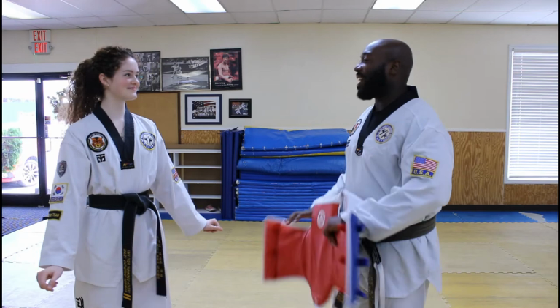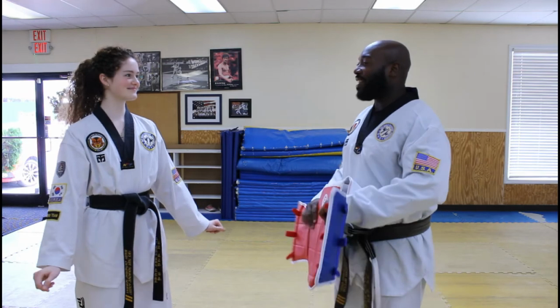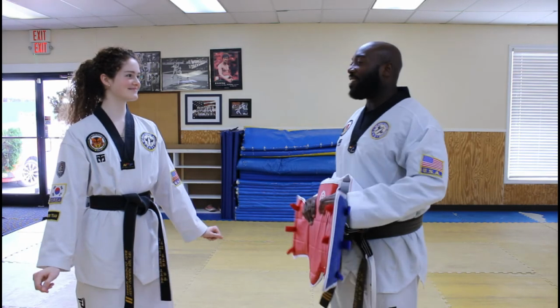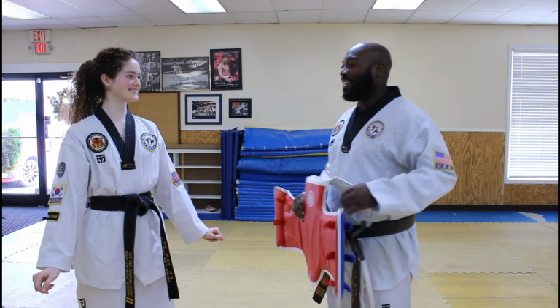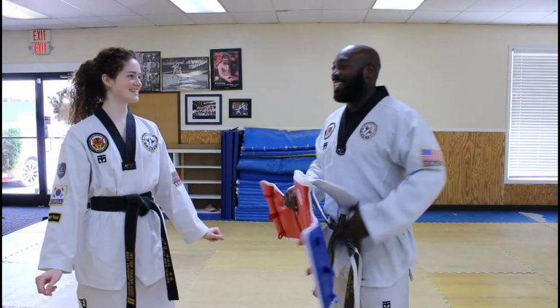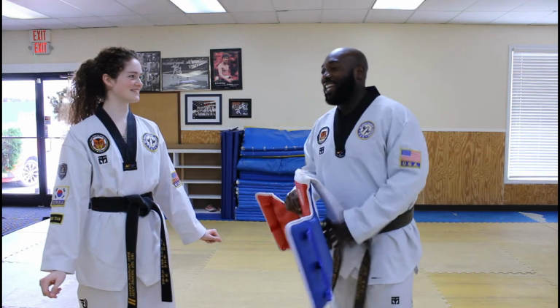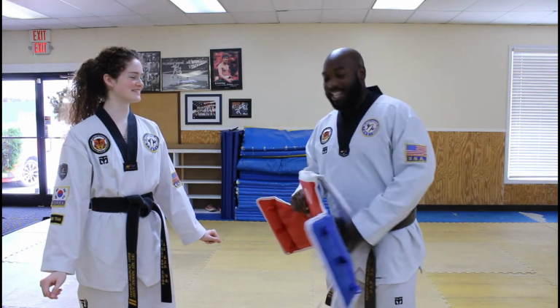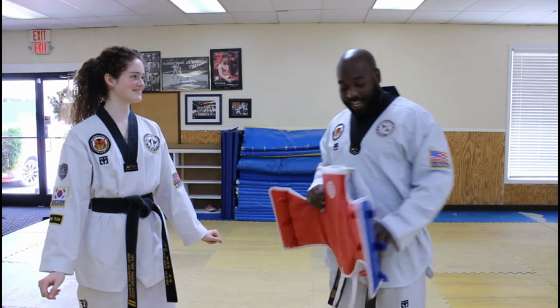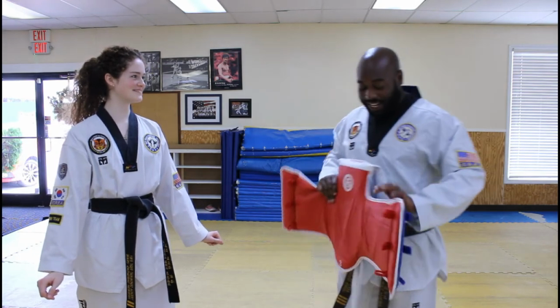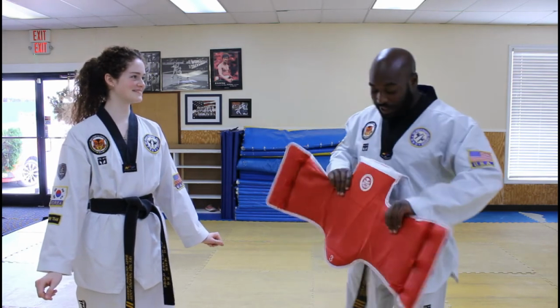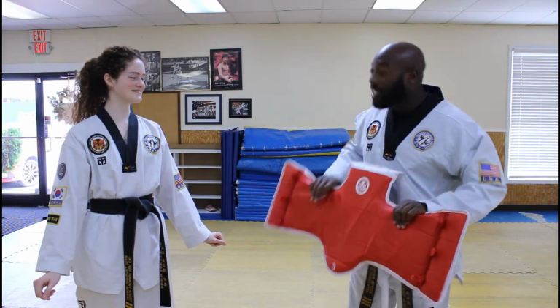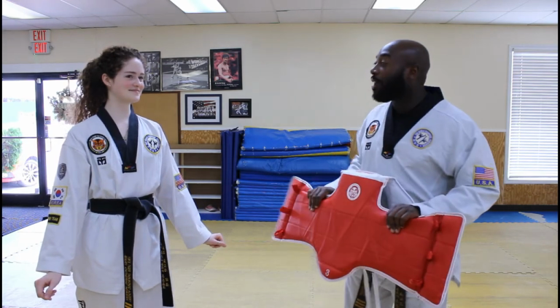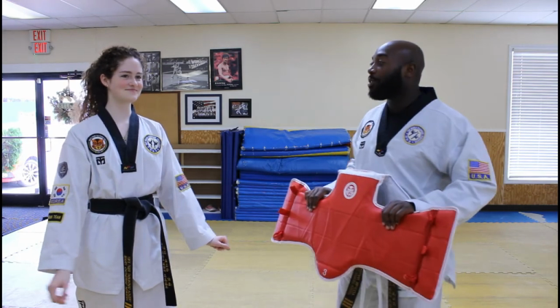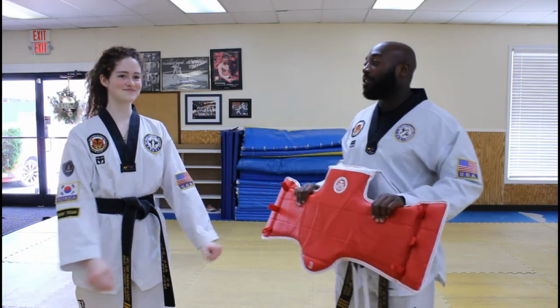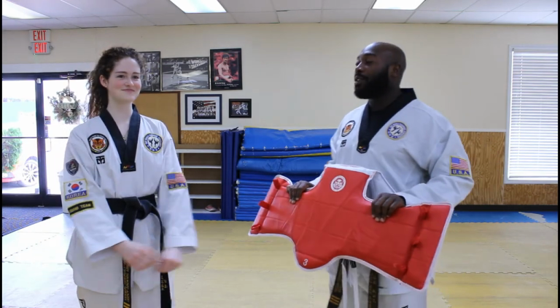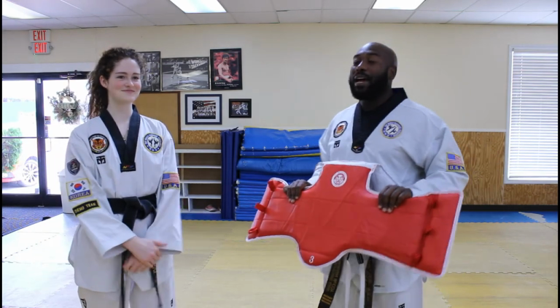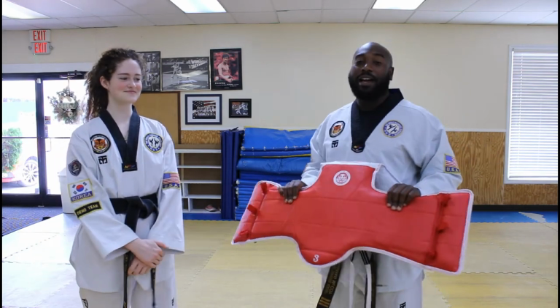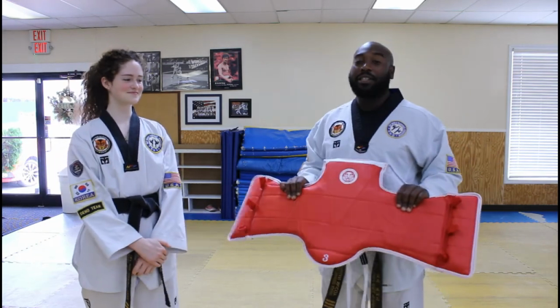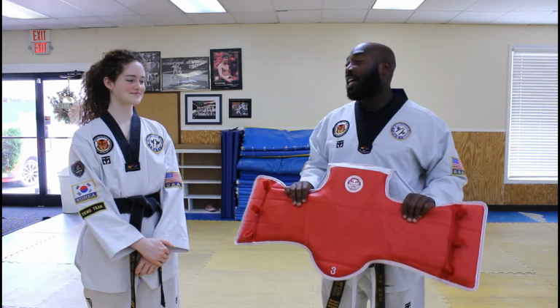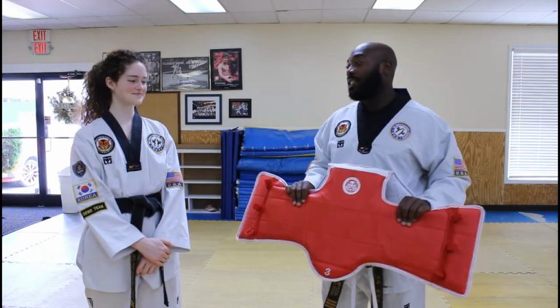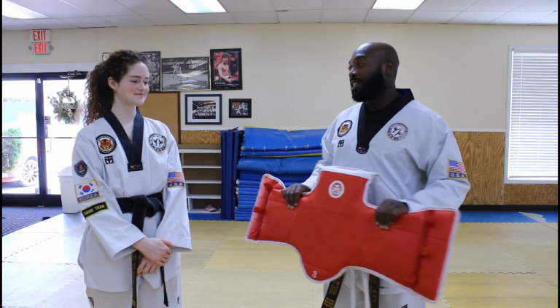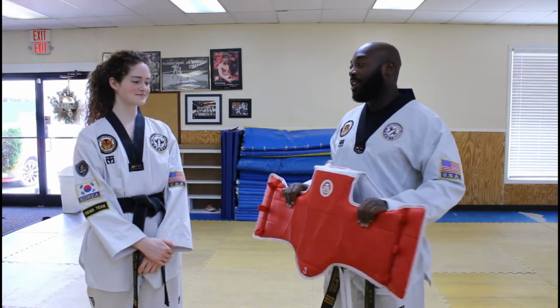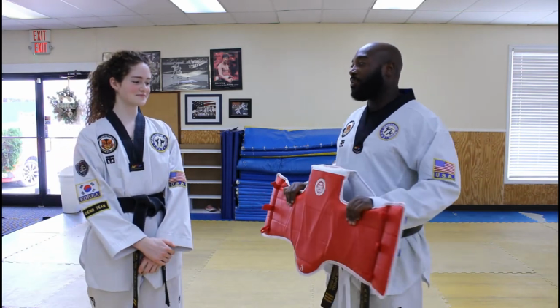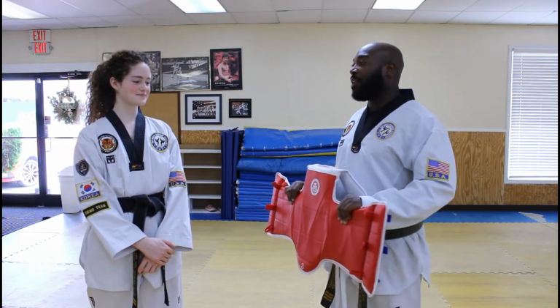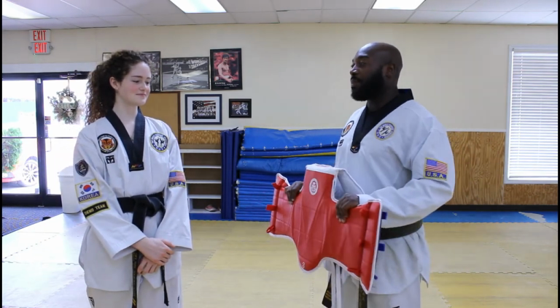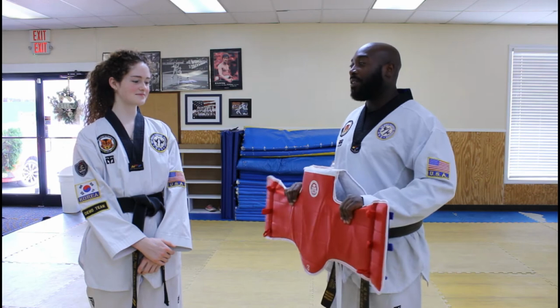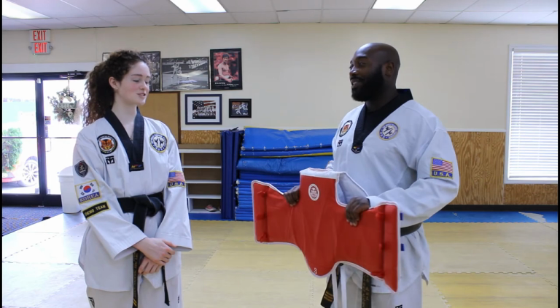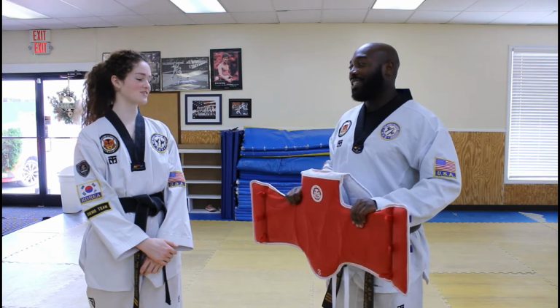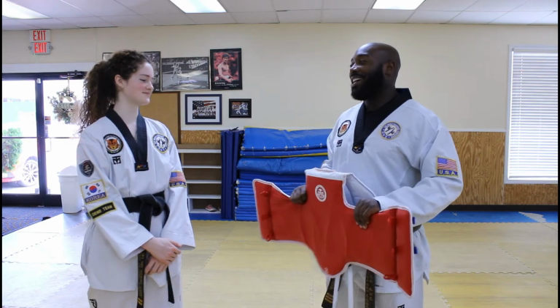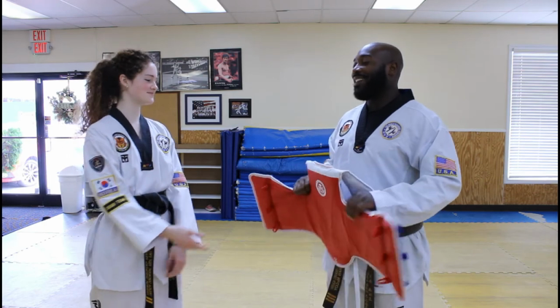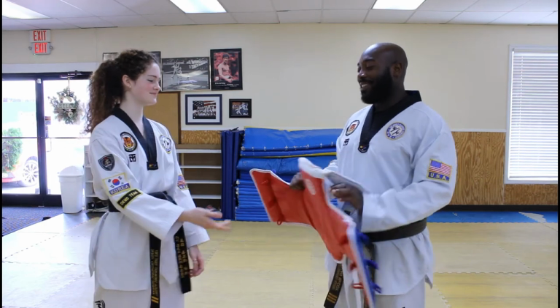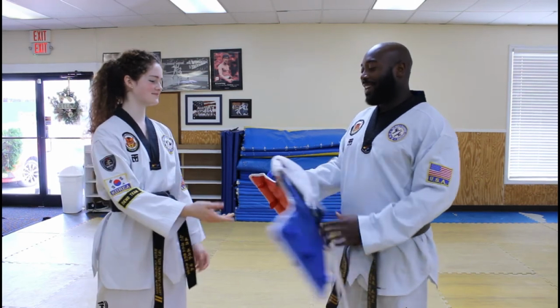Mr. Mary-Catherine, how are you doing? Good, how are you? So today we're showing them how to tie a chest guard. Am I helping? Sure. Great.